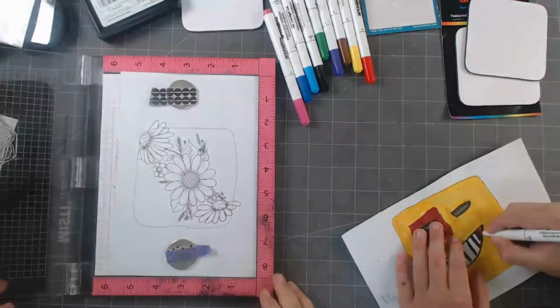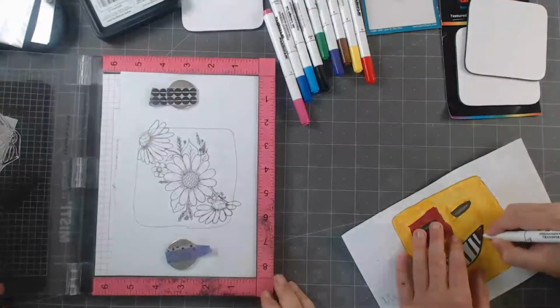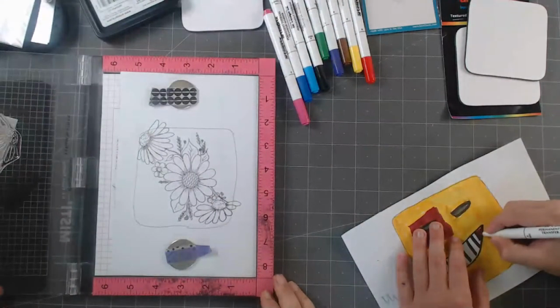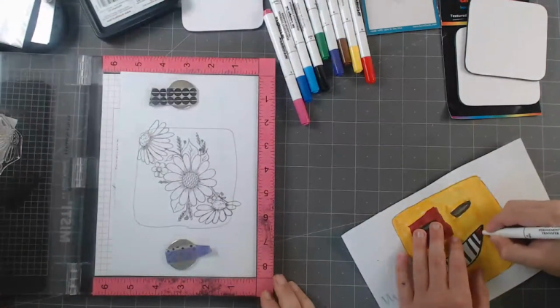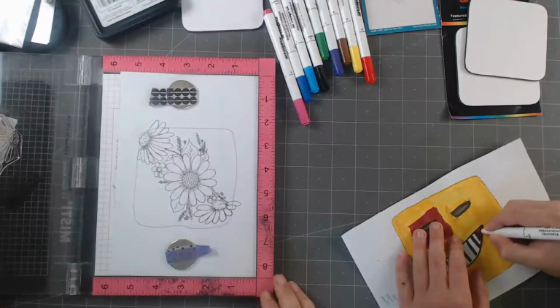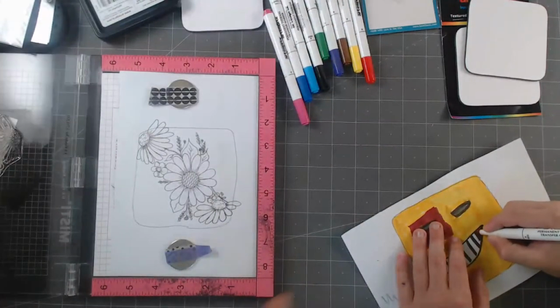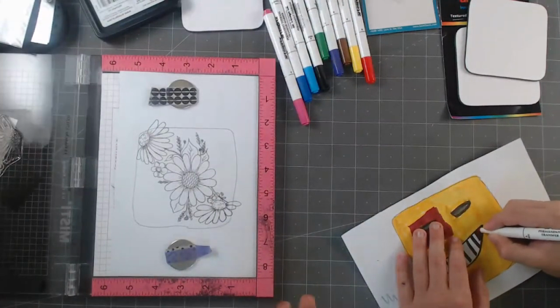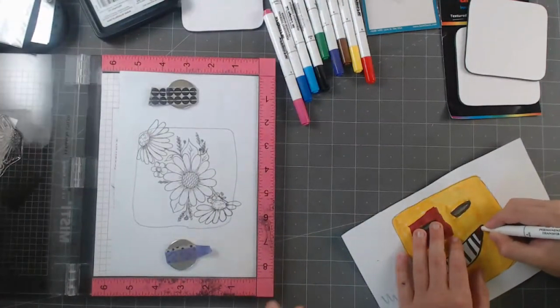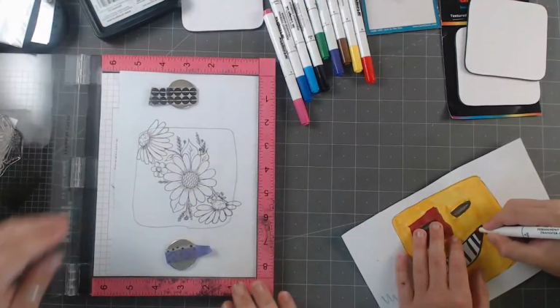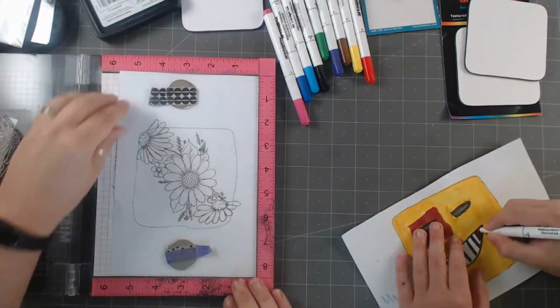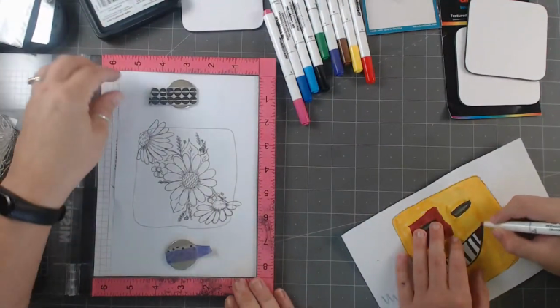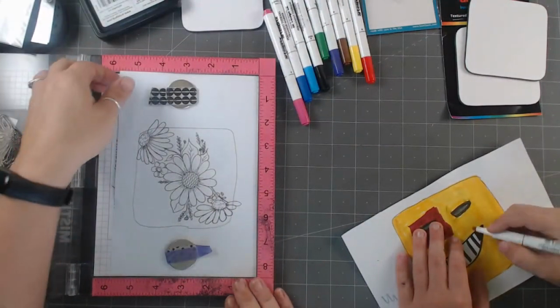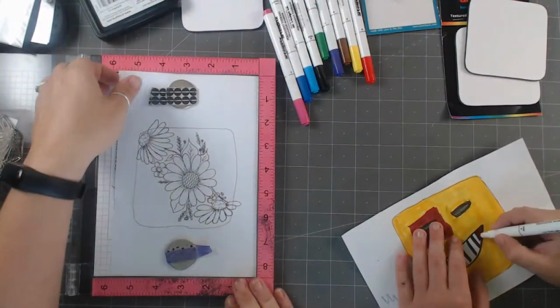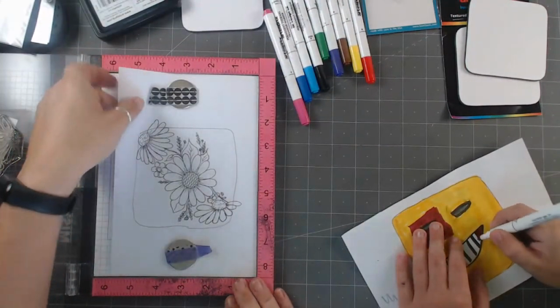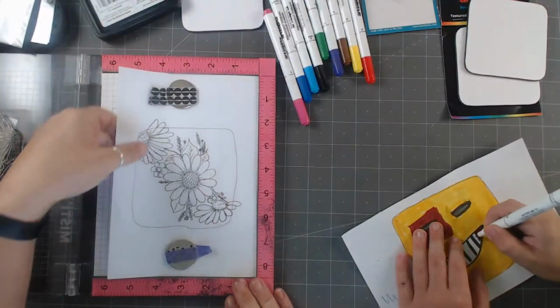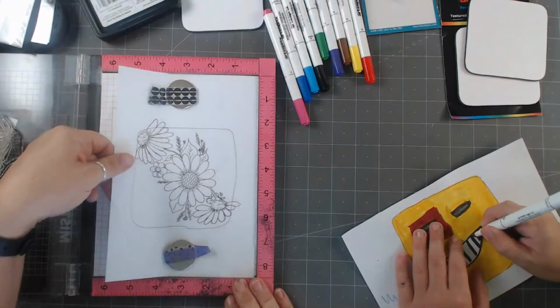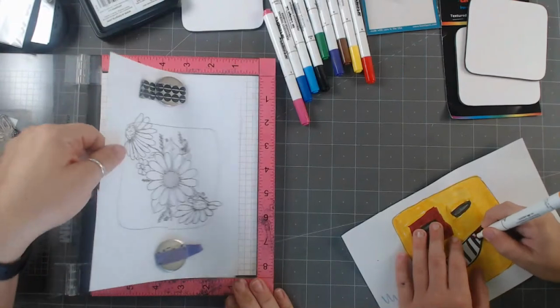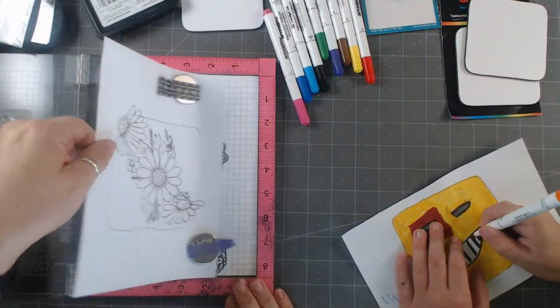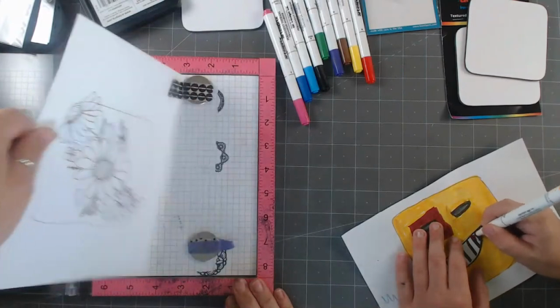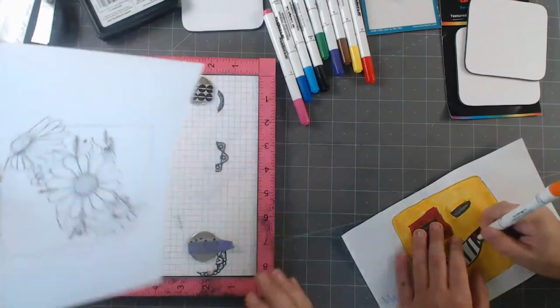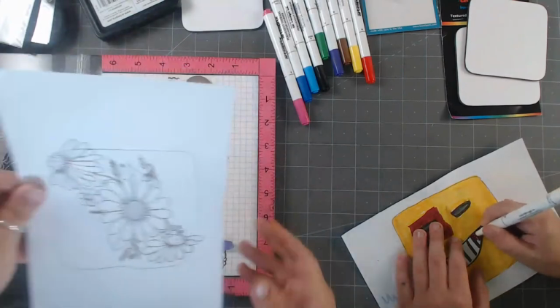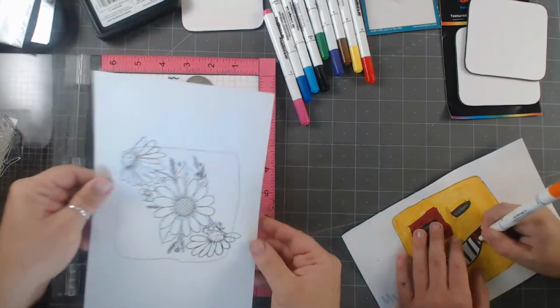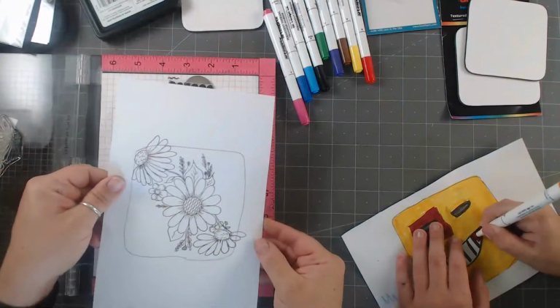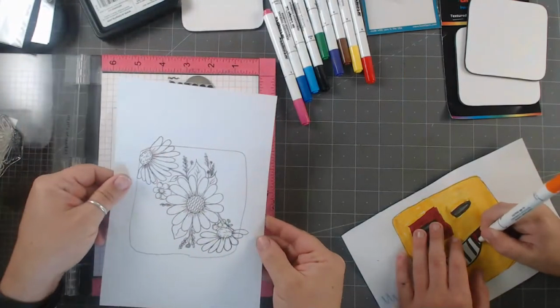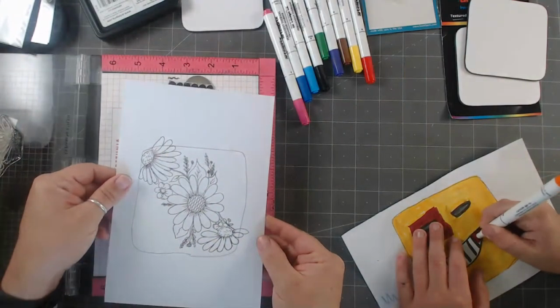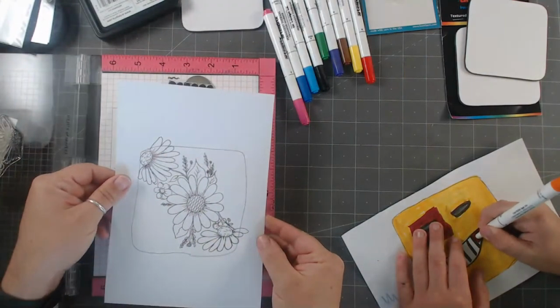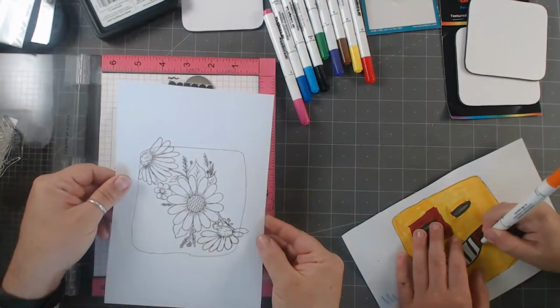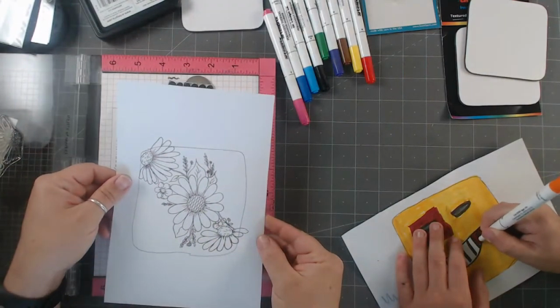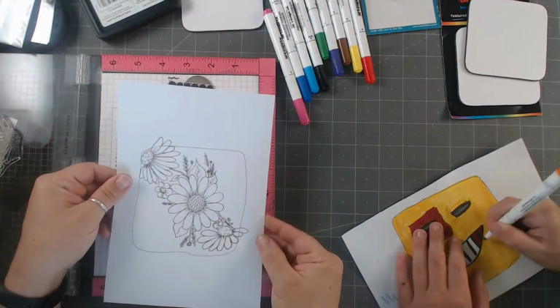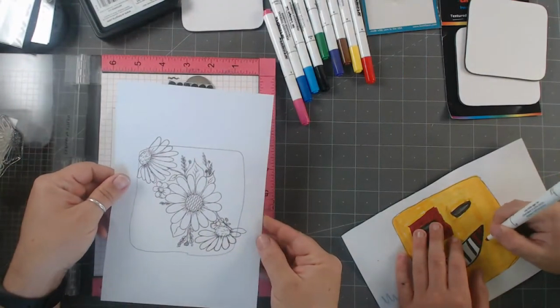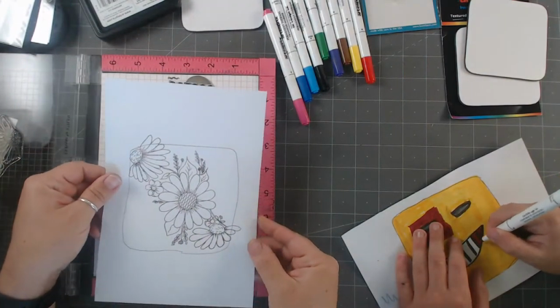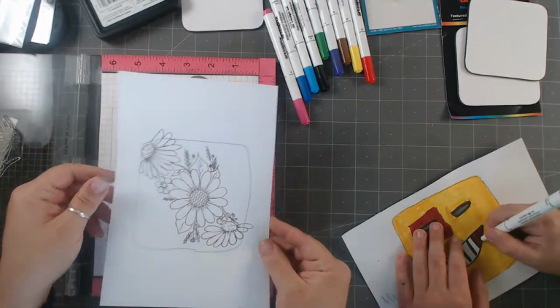There is my stamp — I just stamped it a couple of times to get a really good image, and now I can start coloring this in.